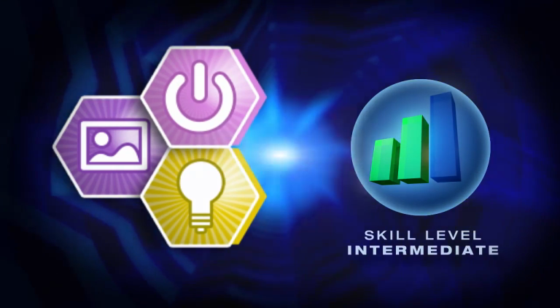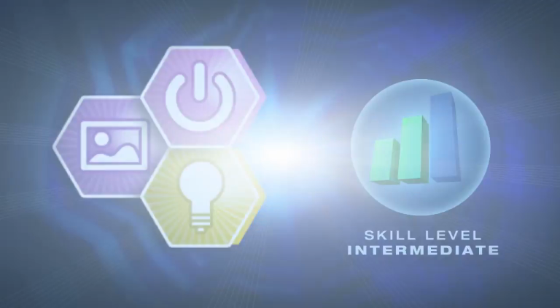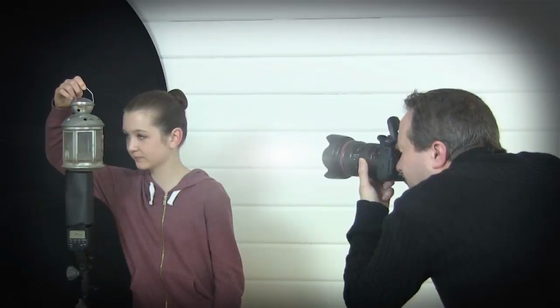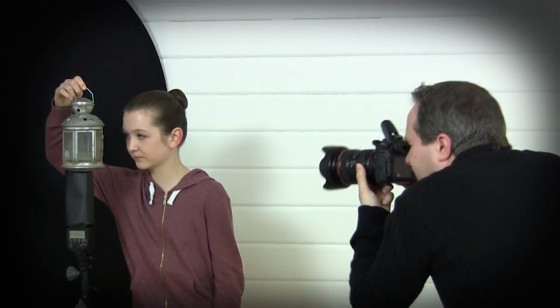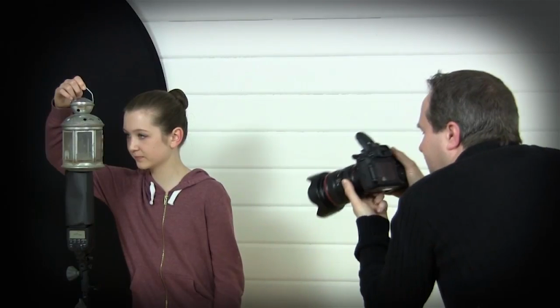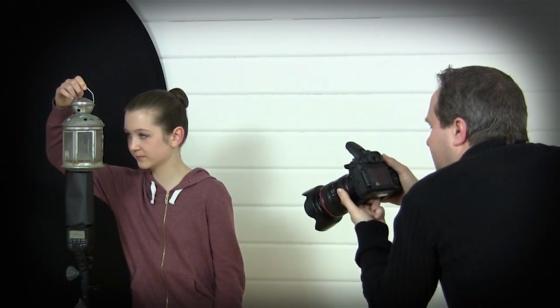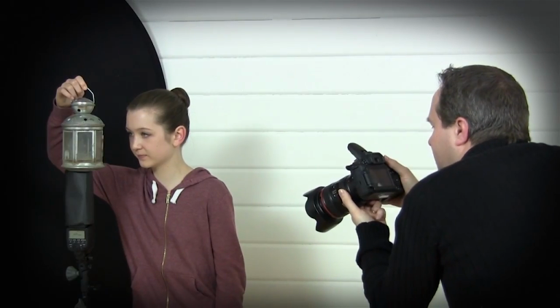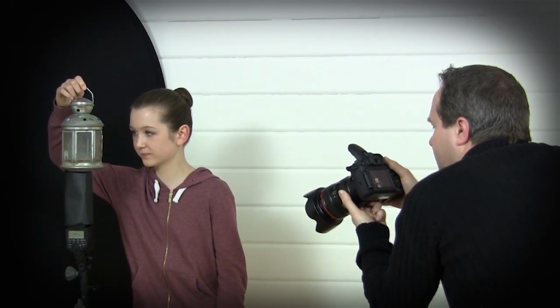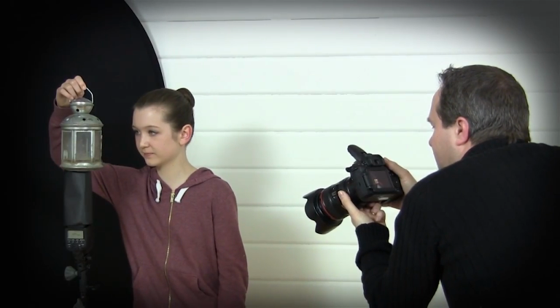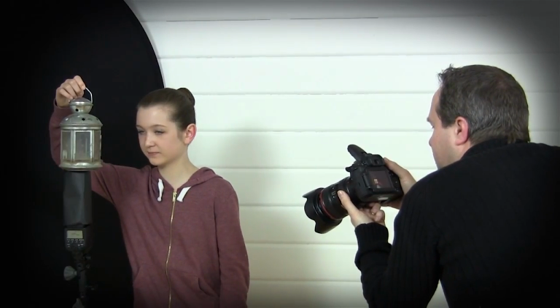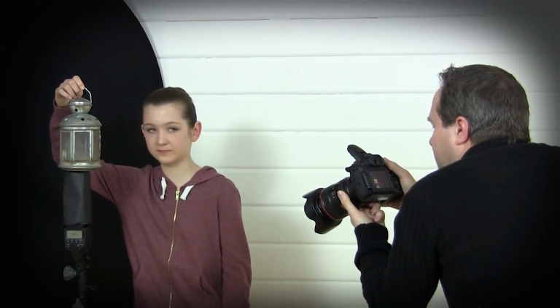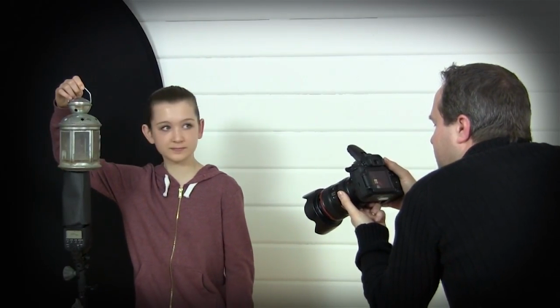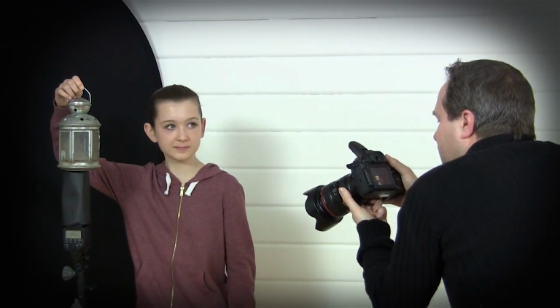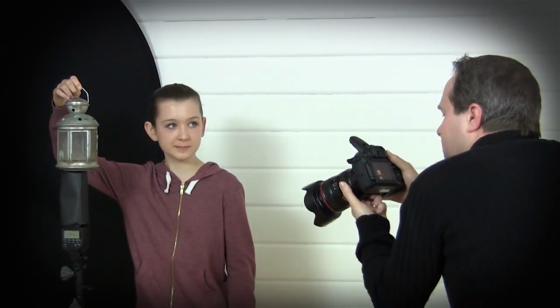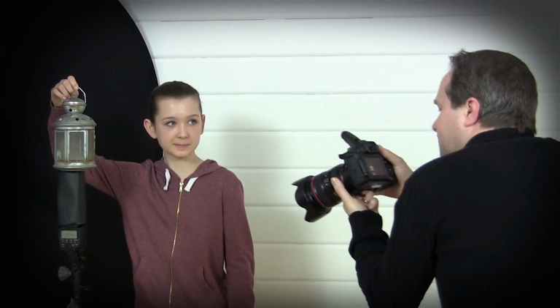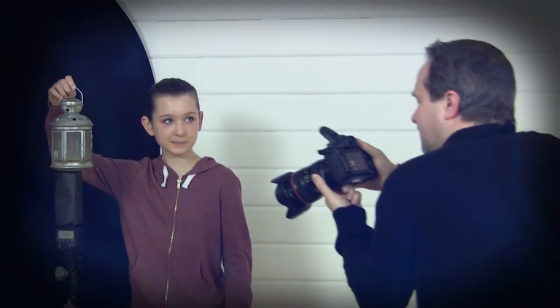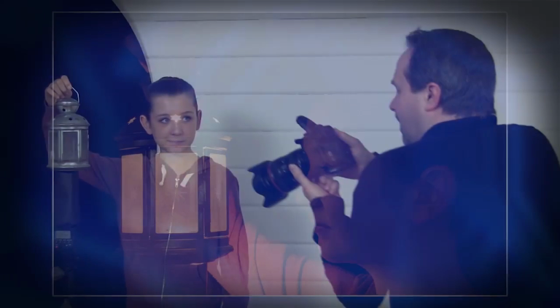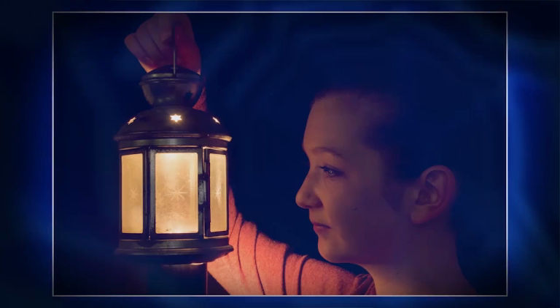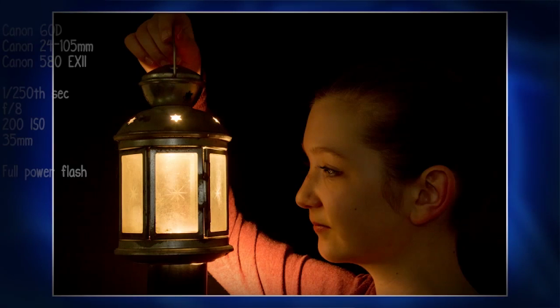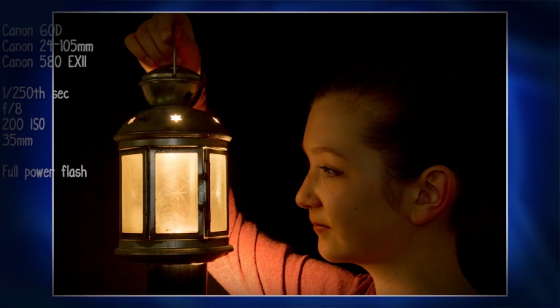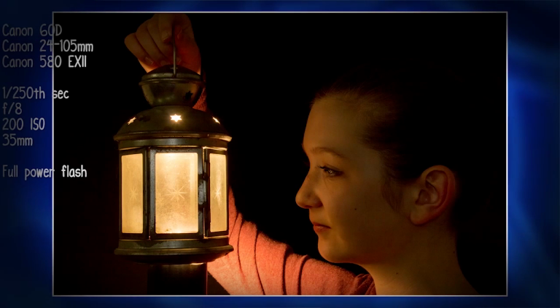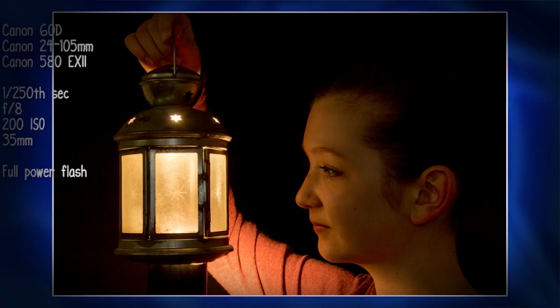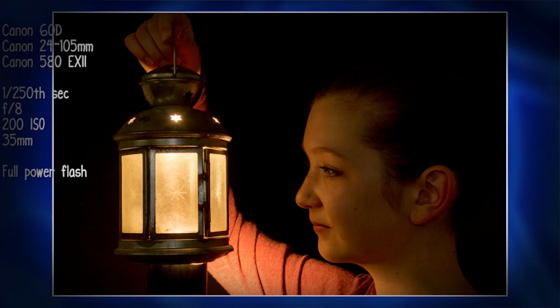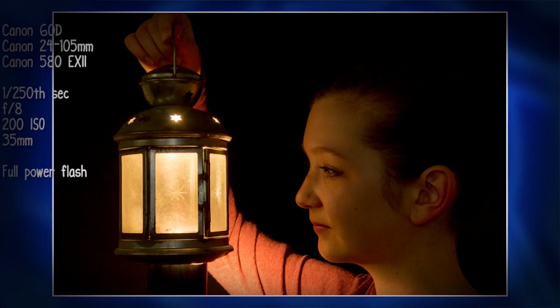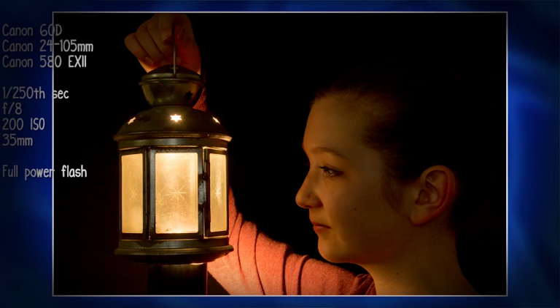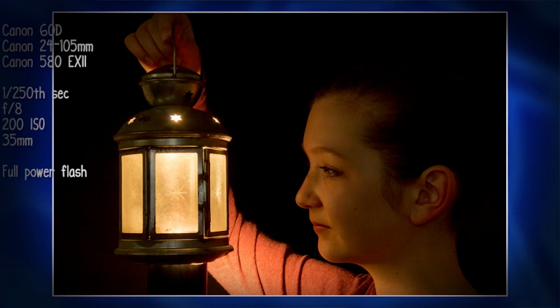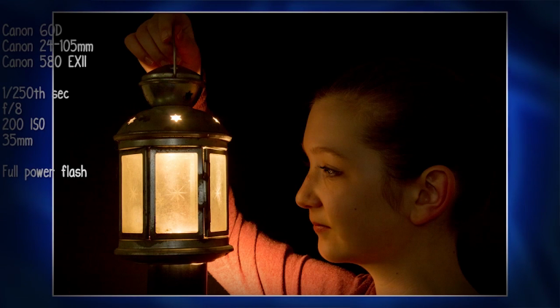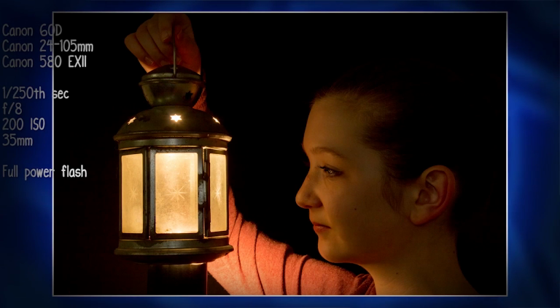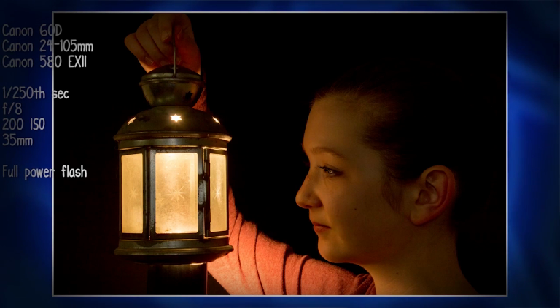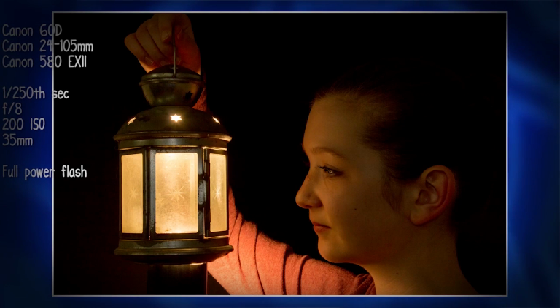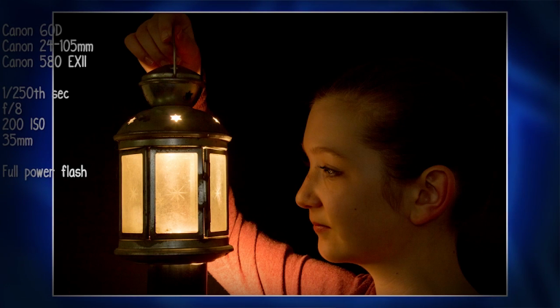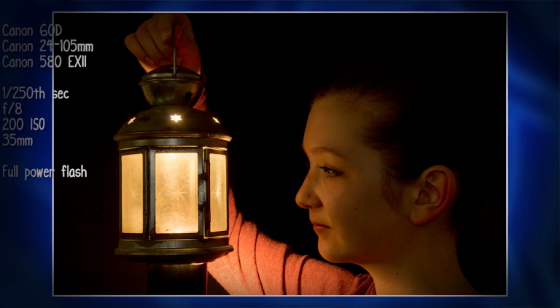In this video I'm going to show you how to recreate the look of candle light using a speed light.